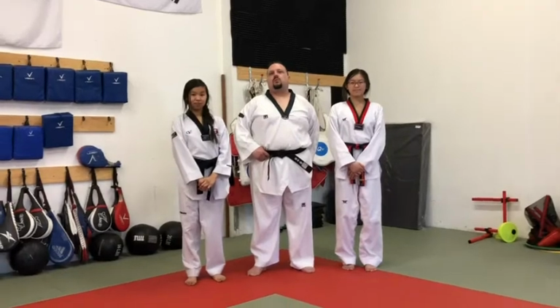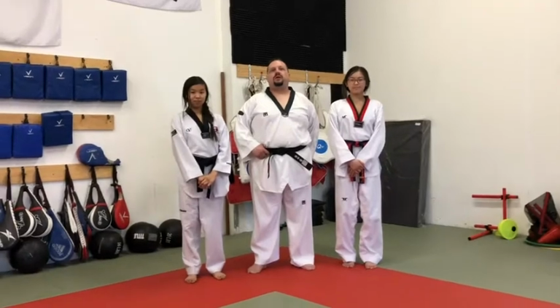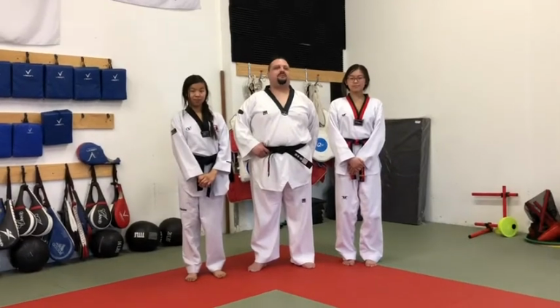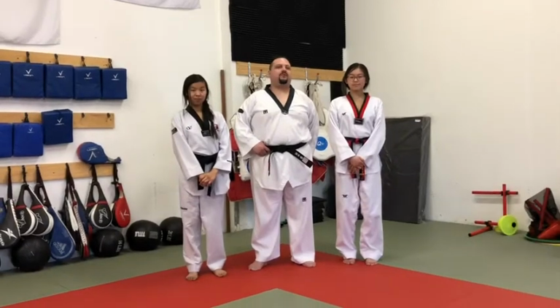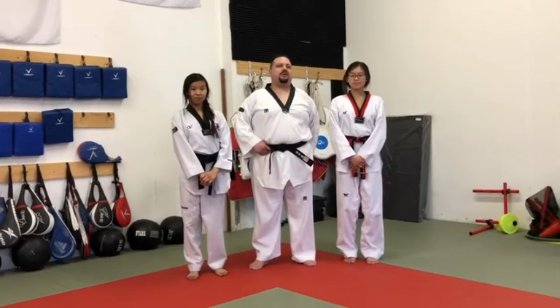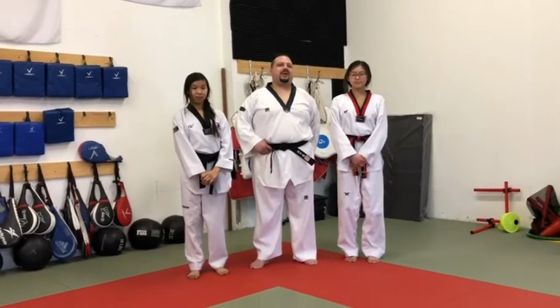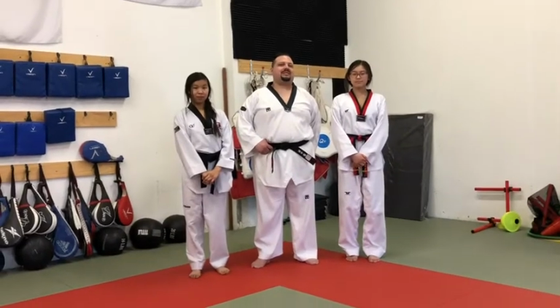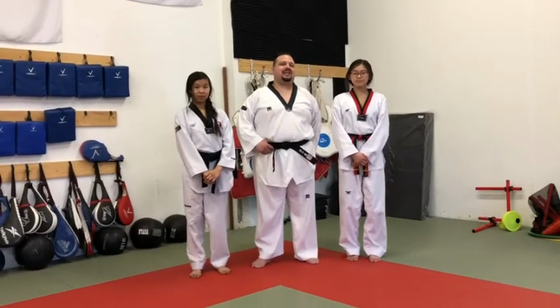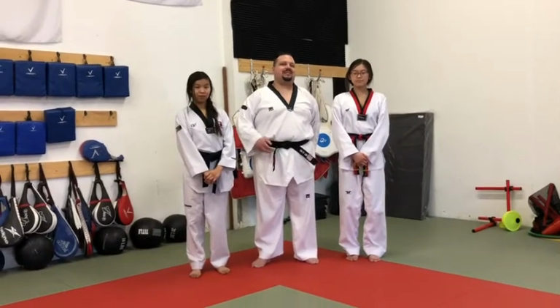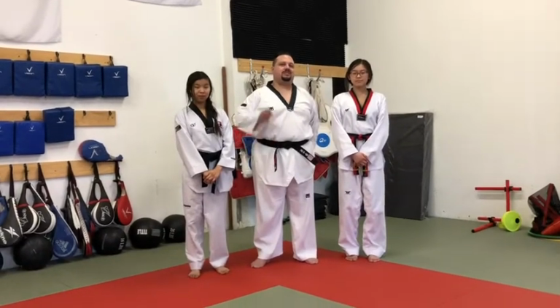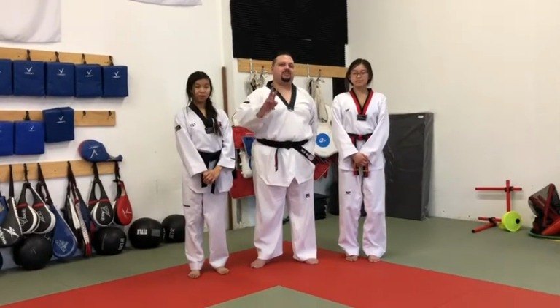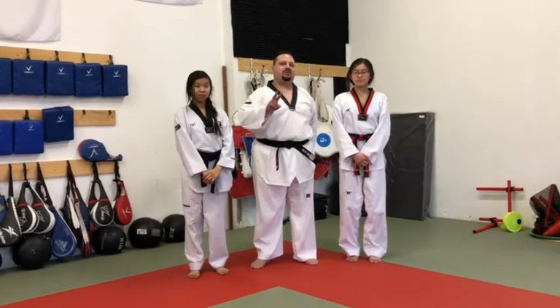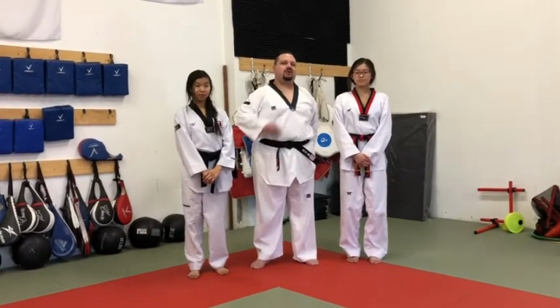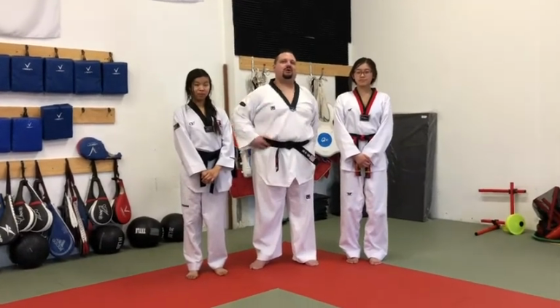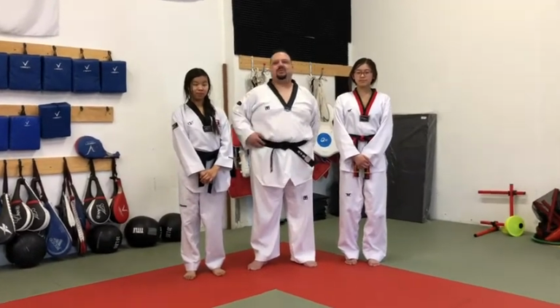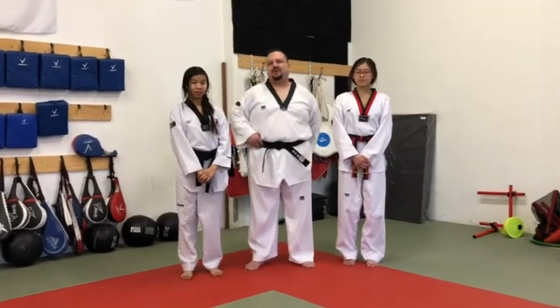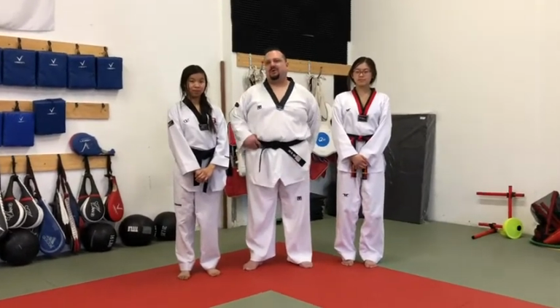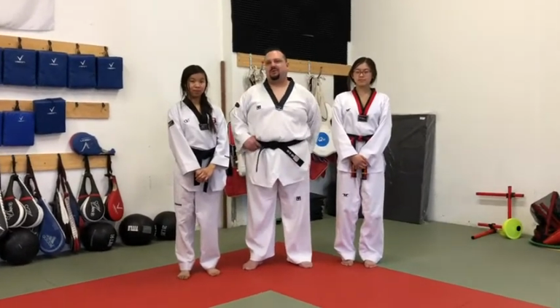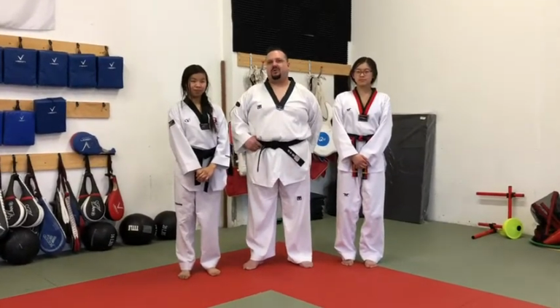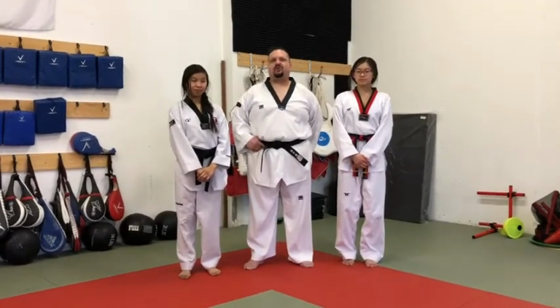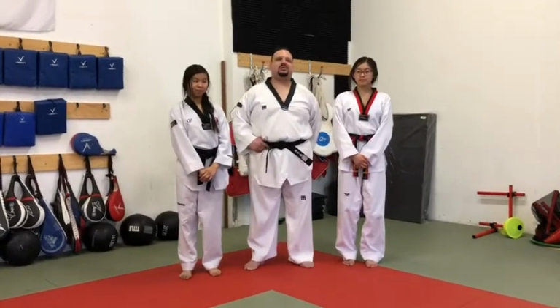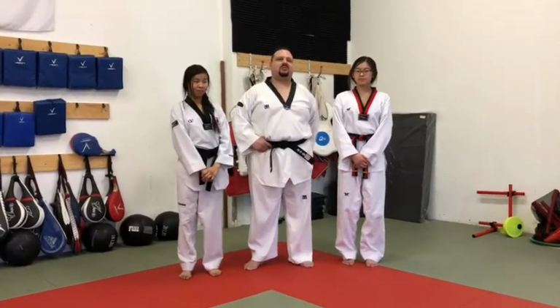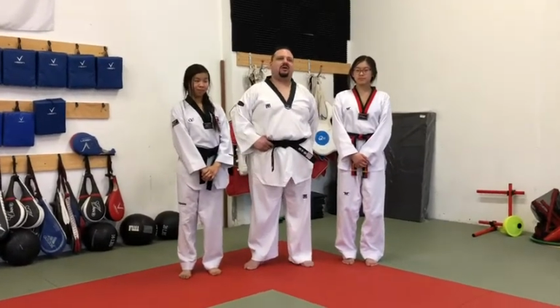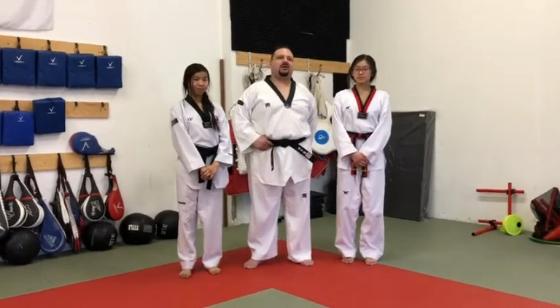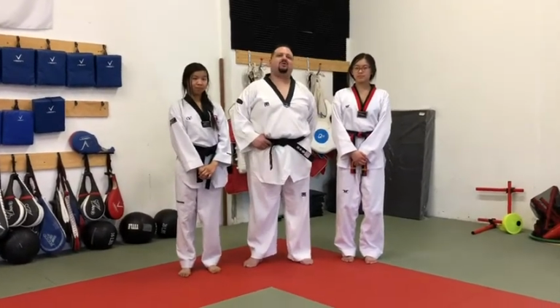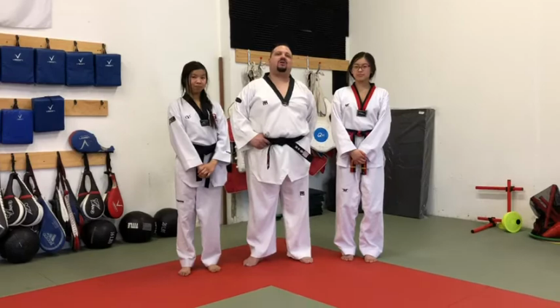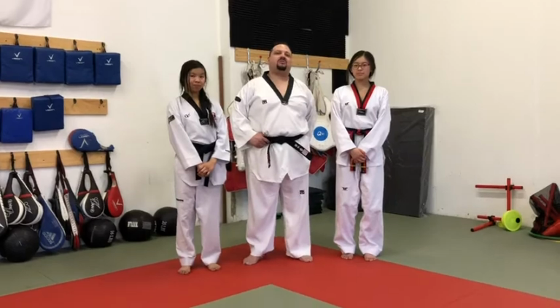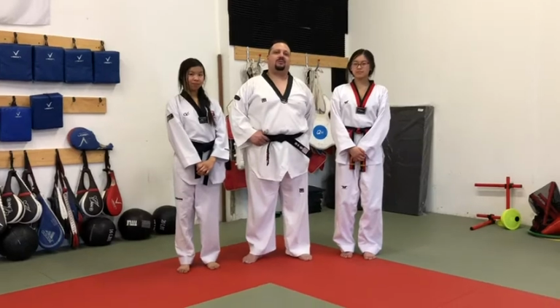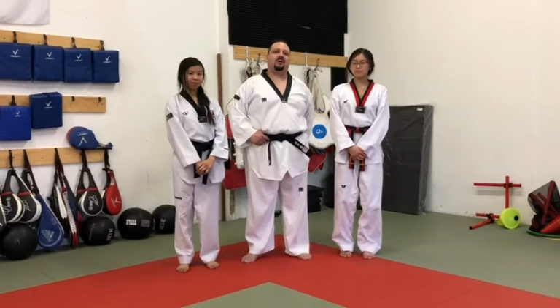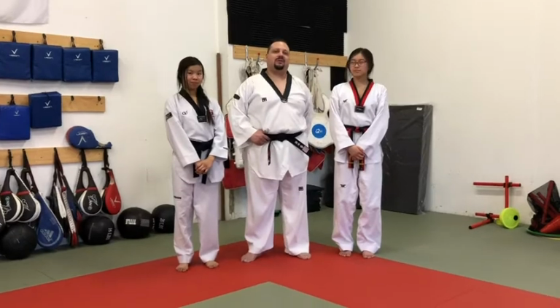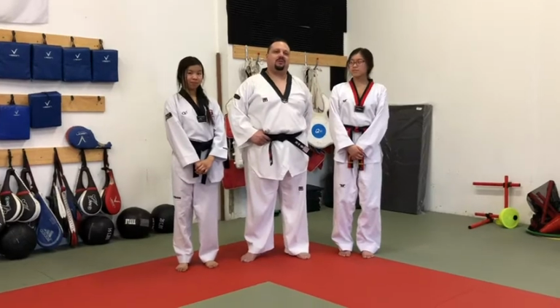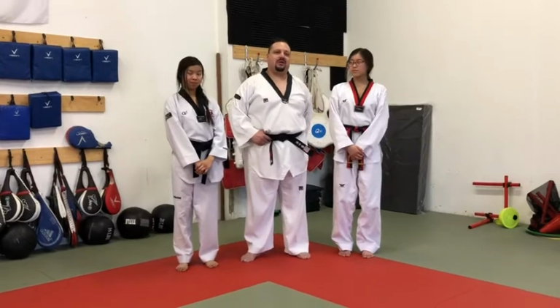Week four, class number two. Welcome. Today we're going to be doing the 360 roundhouse, also called the autobahn.